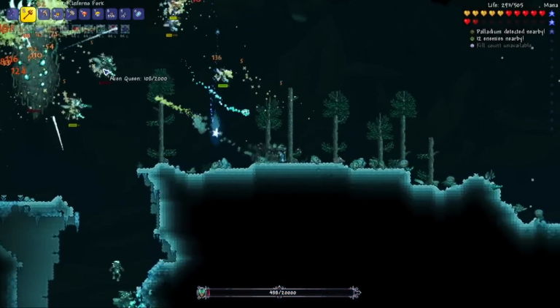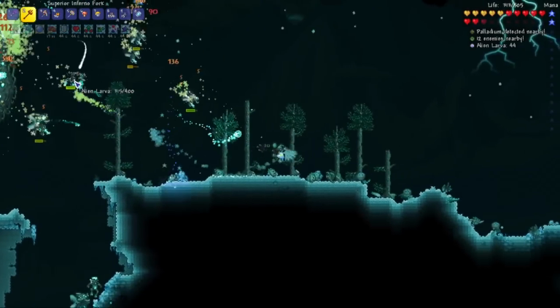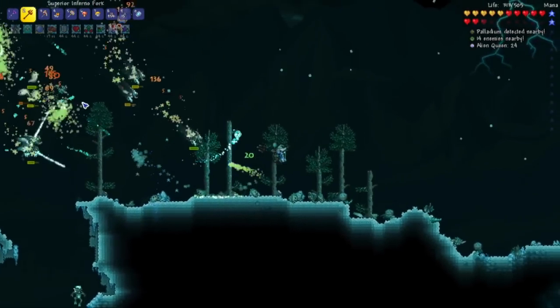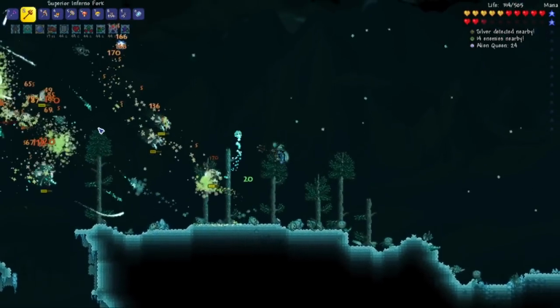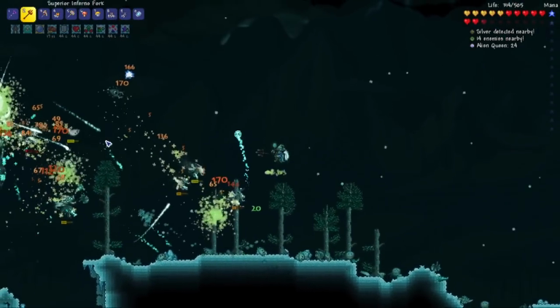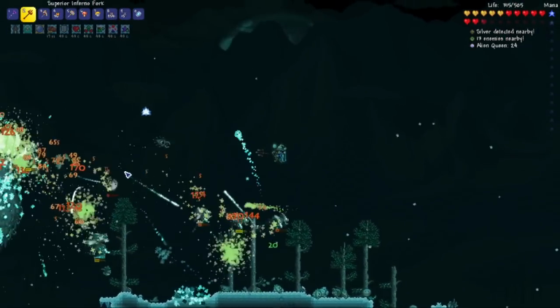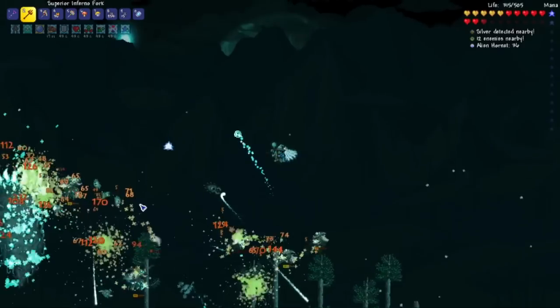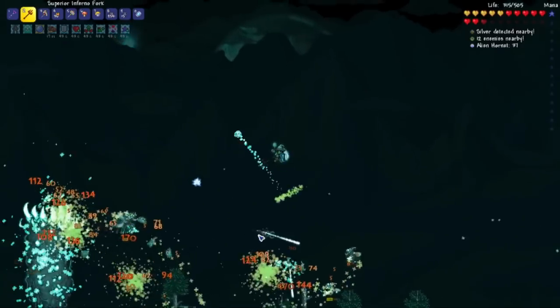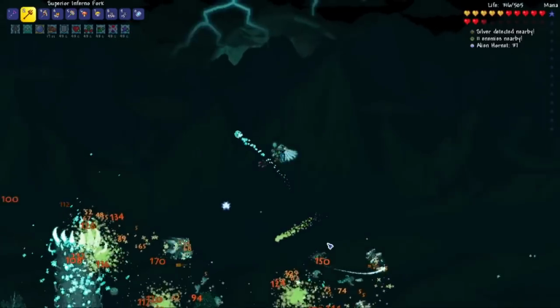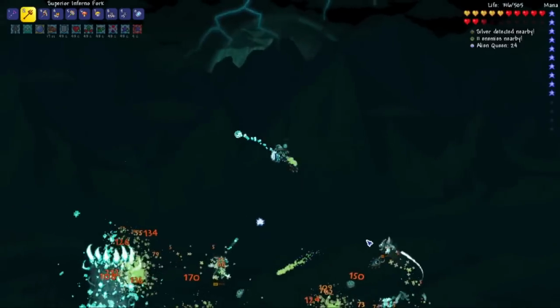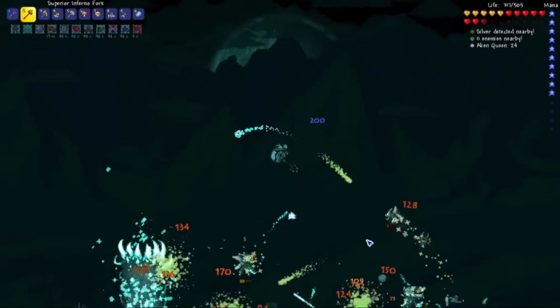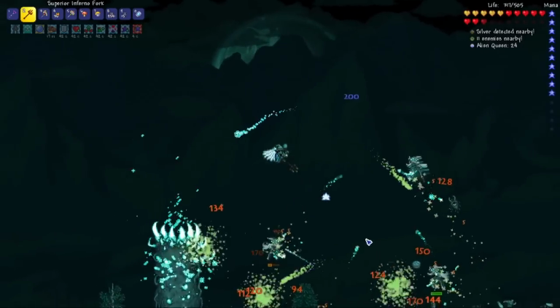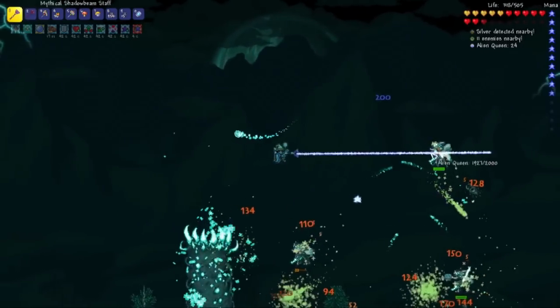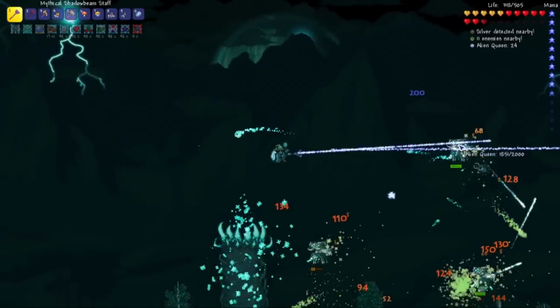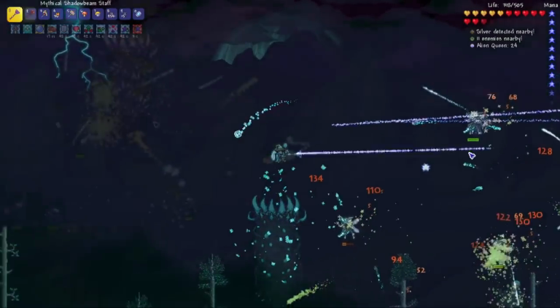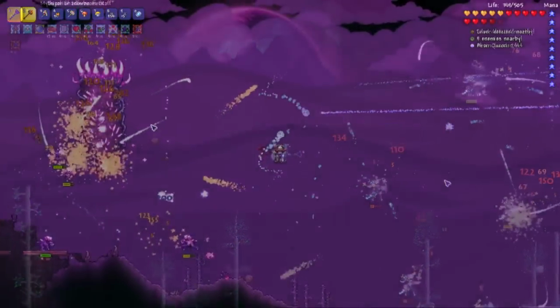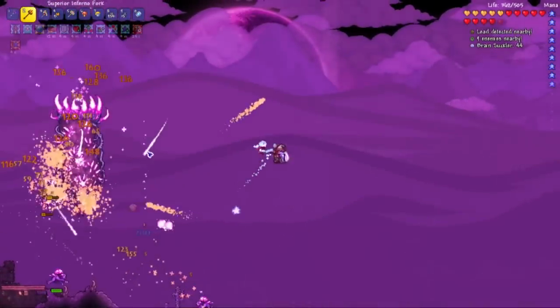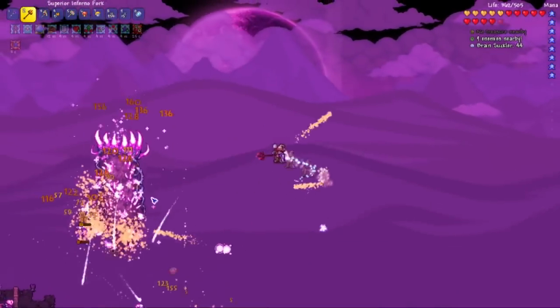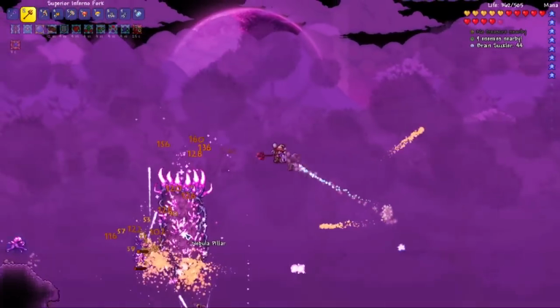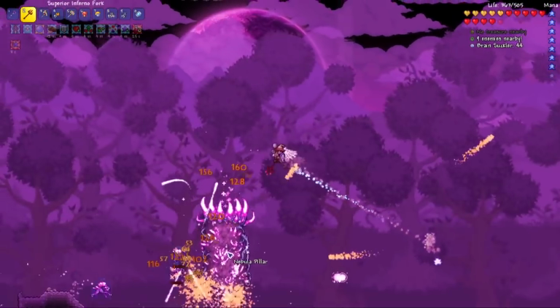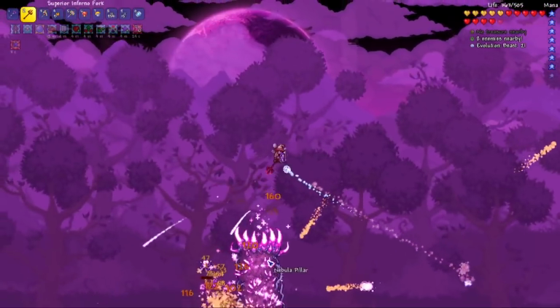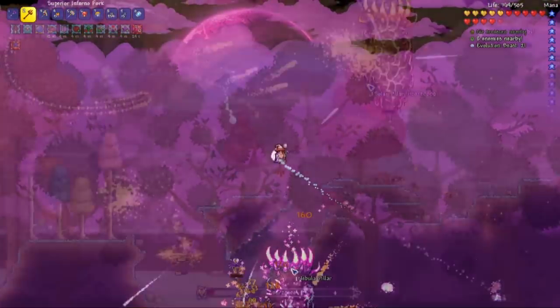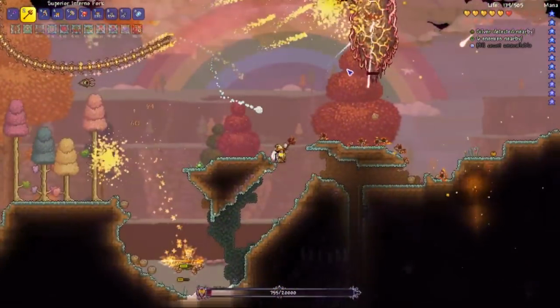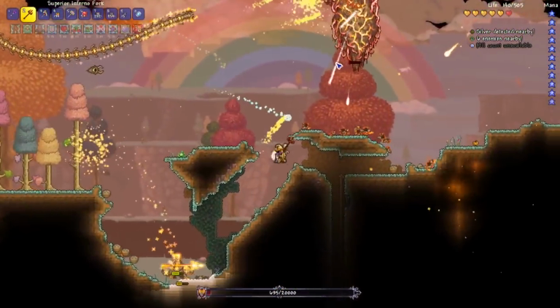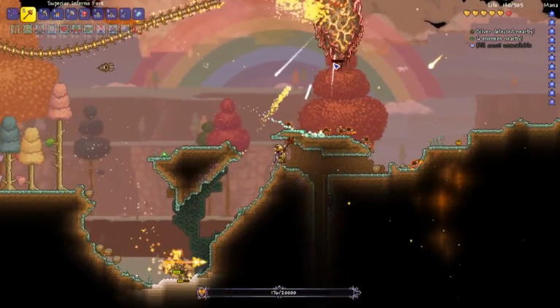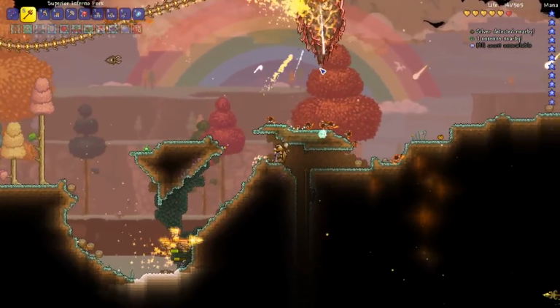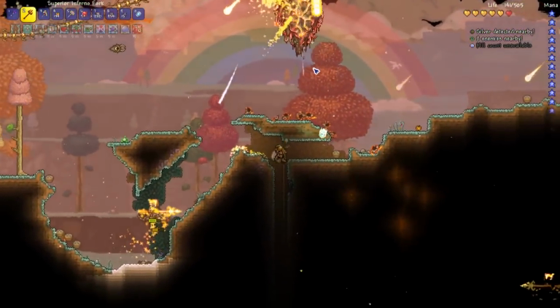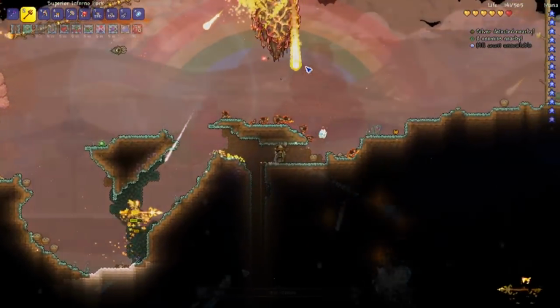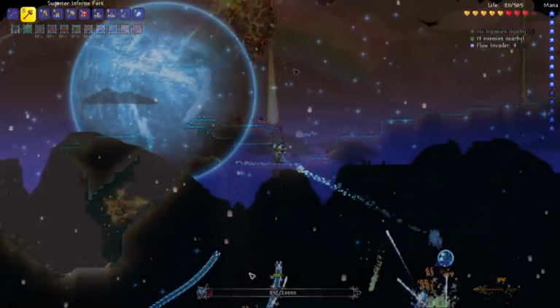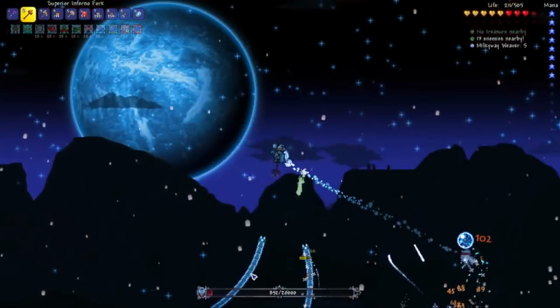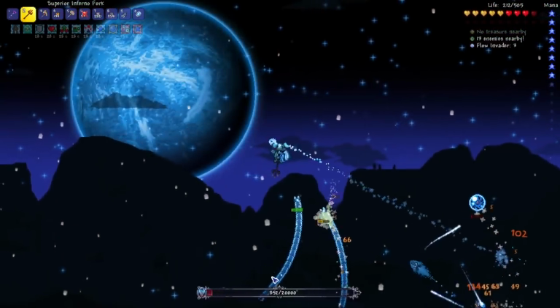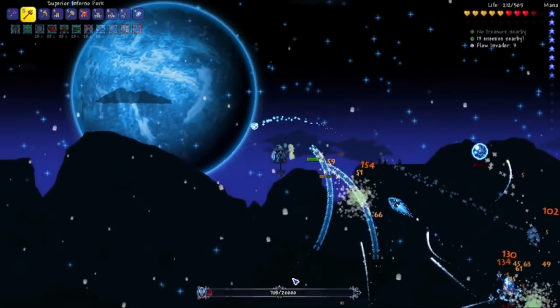After defeating the Lunatic Cultist, I destroyed the Celestial Pillars, starting with the Vortex Pillar, then Nebula, Solar, and lastly the Stardust Pillar.